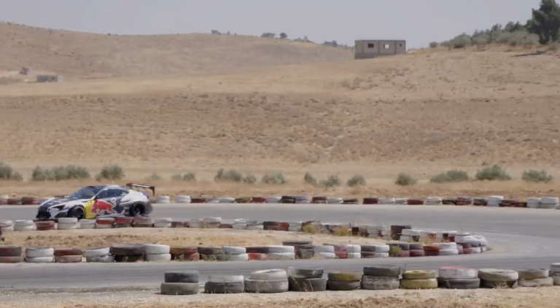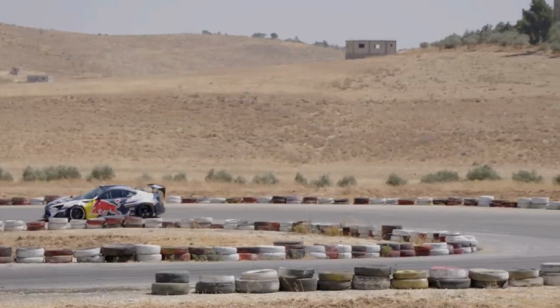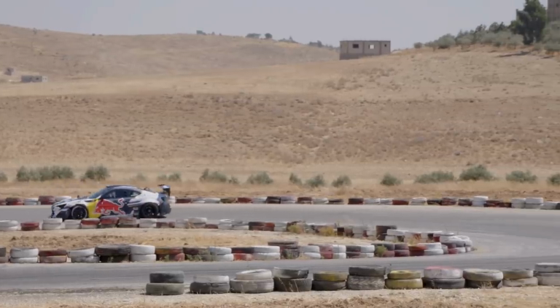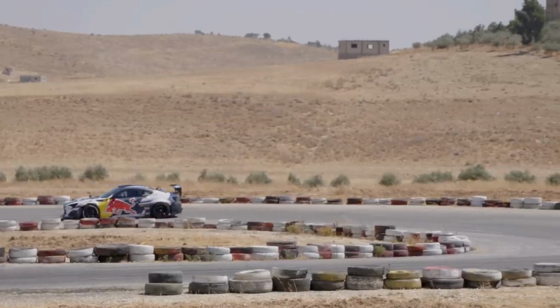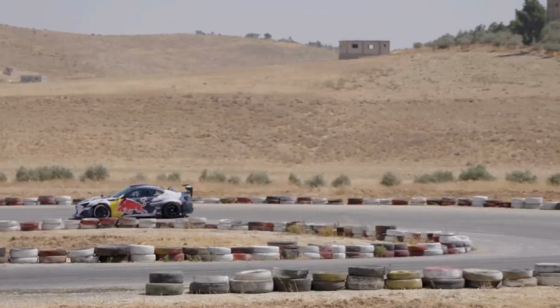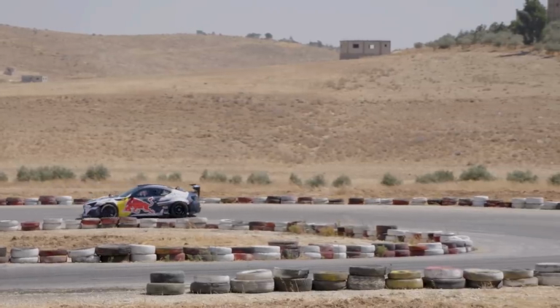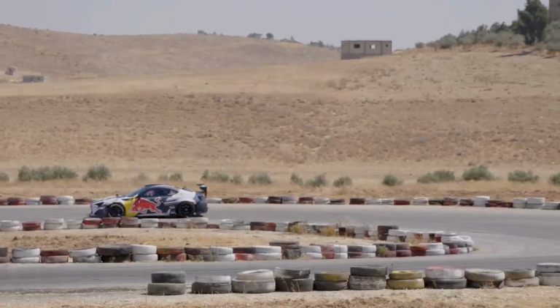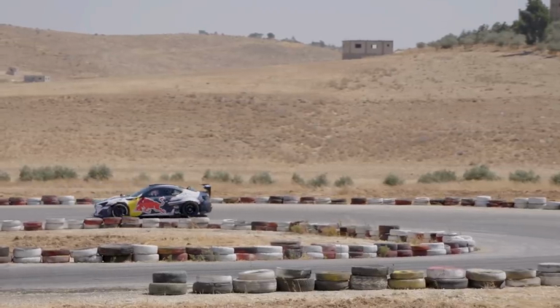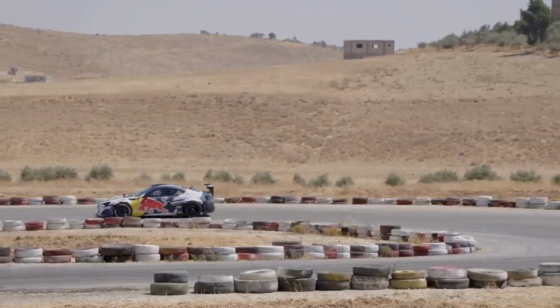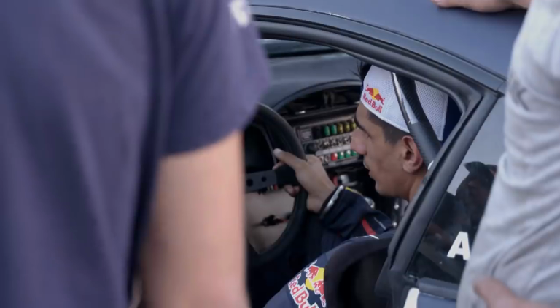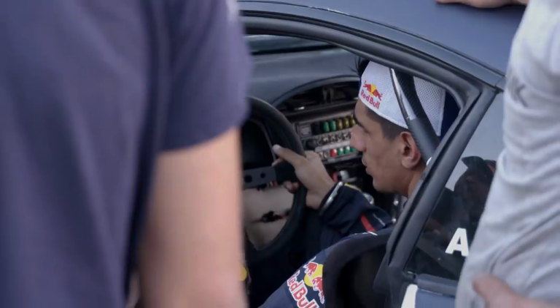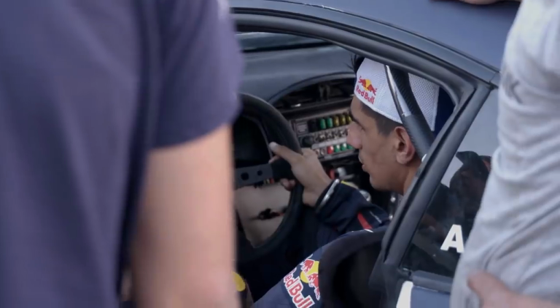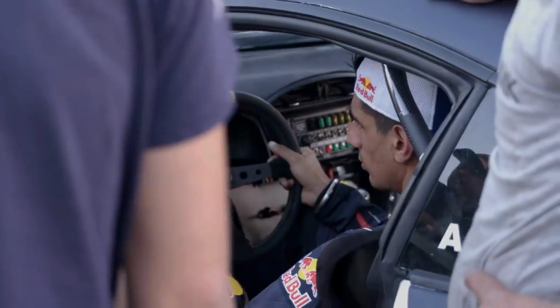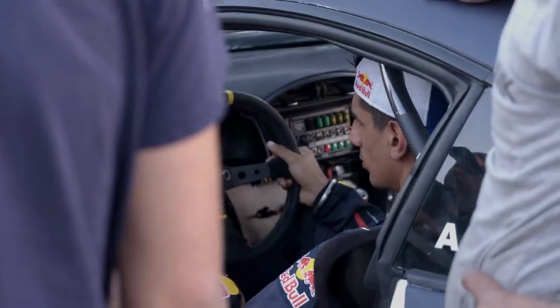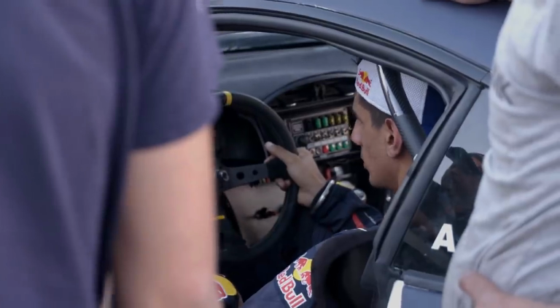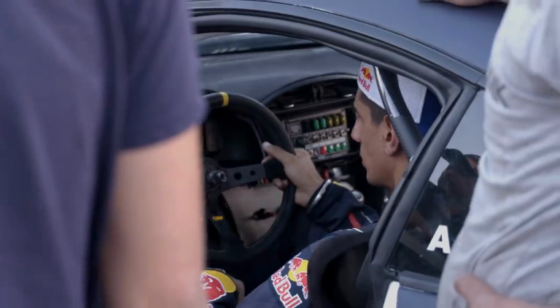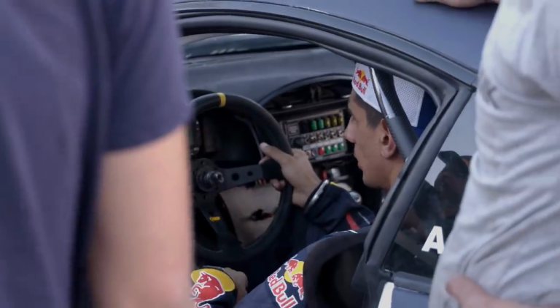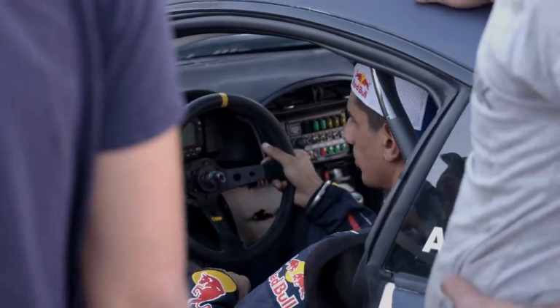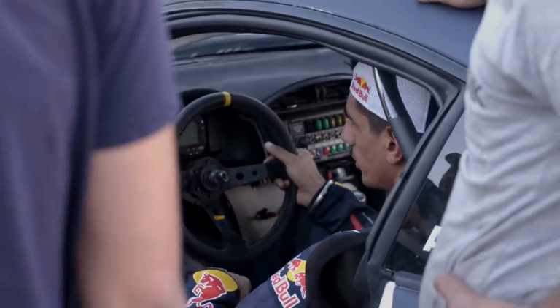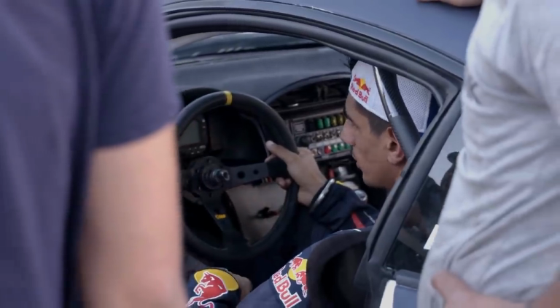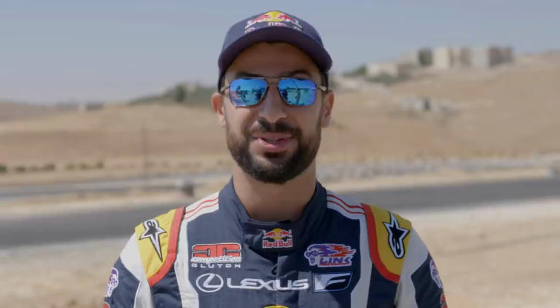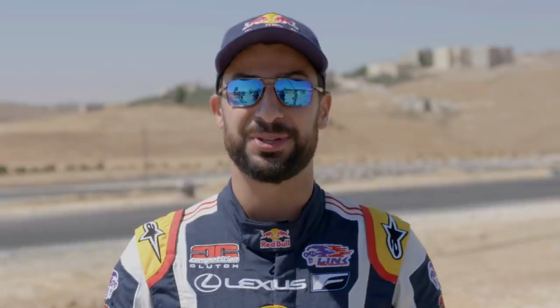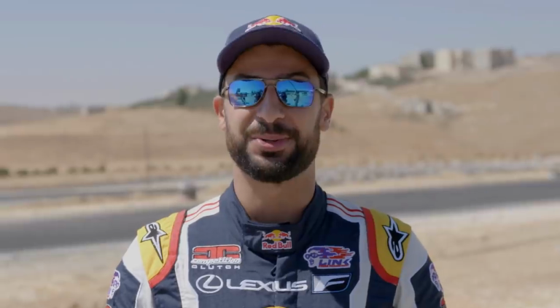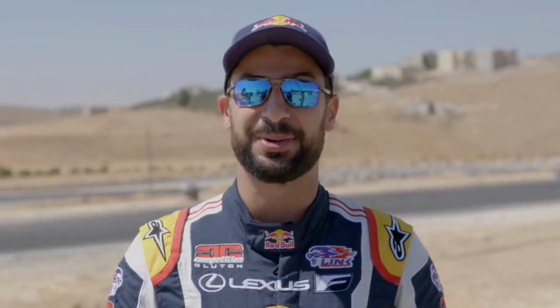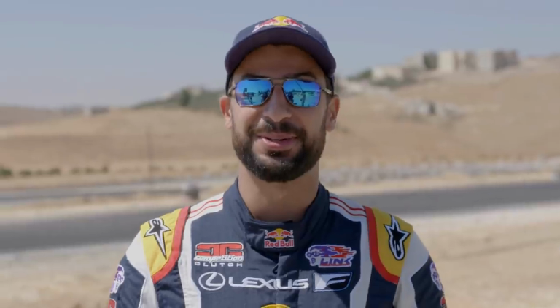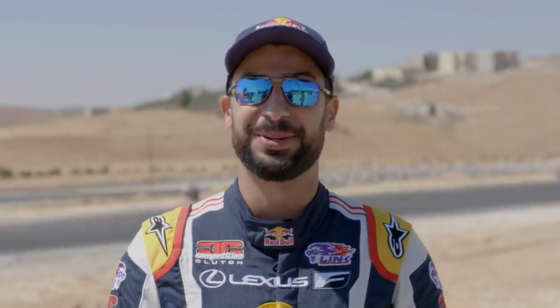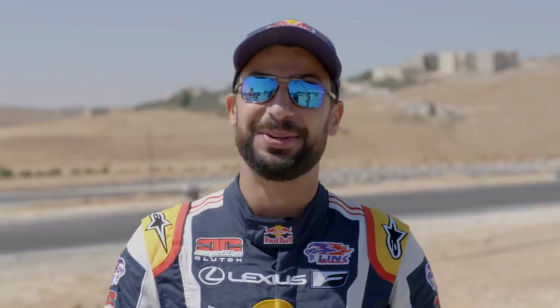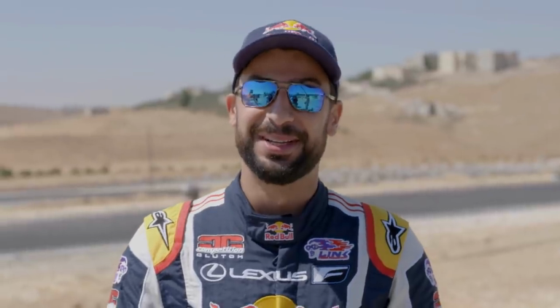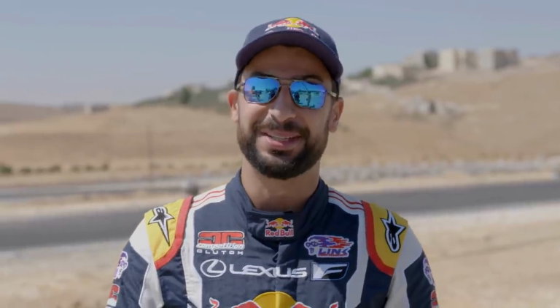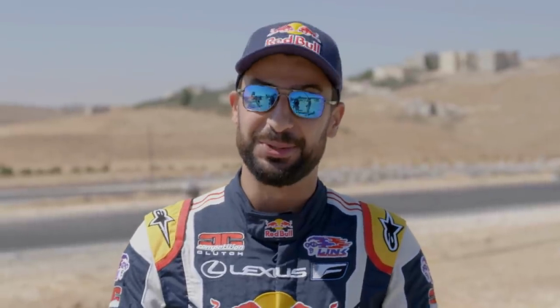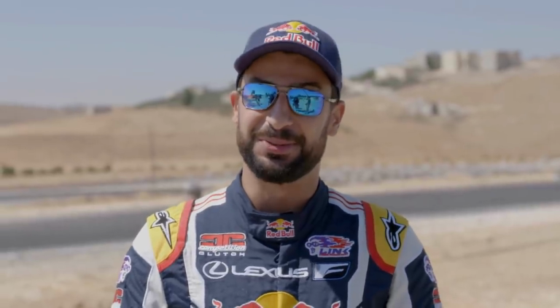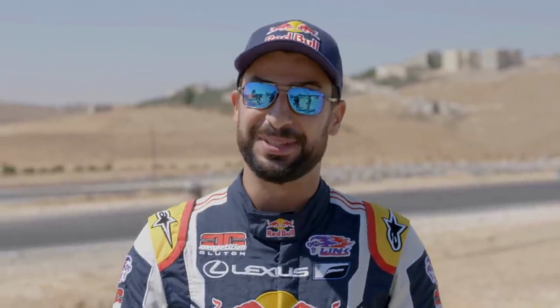My car has 700 horsepower. His mom's car has 160 horsepower. So it's a huge difference.